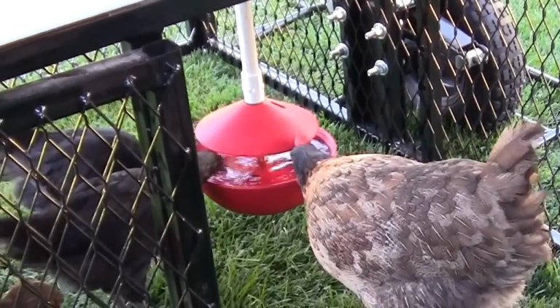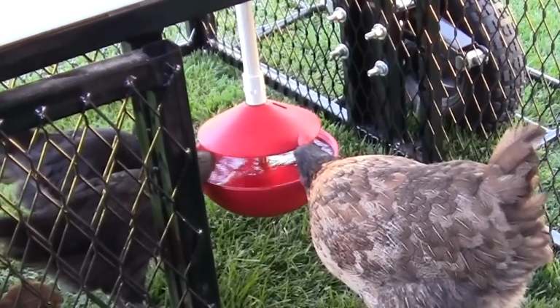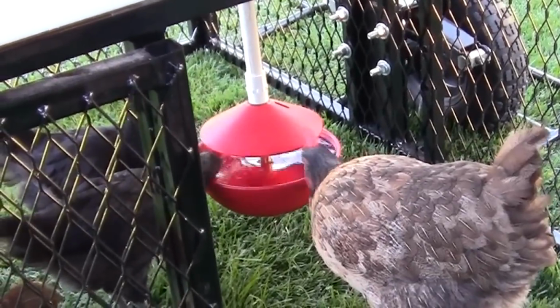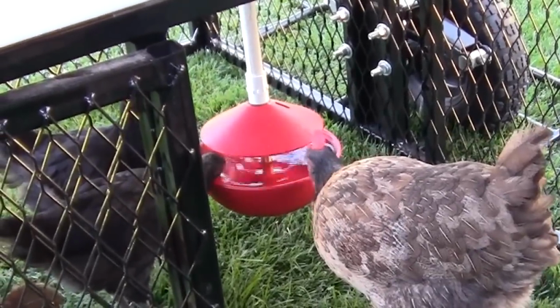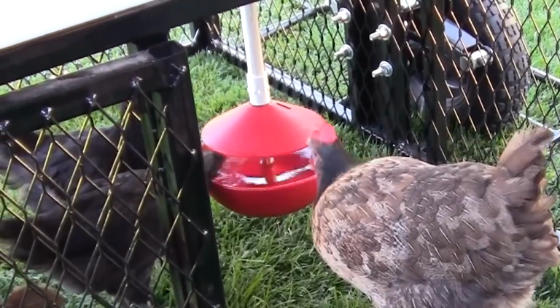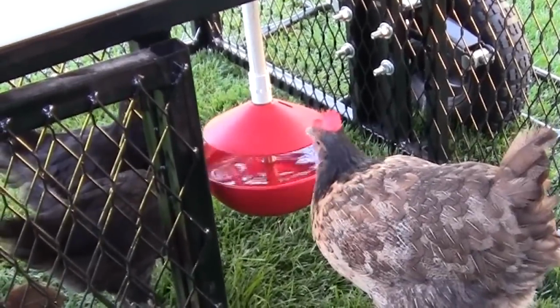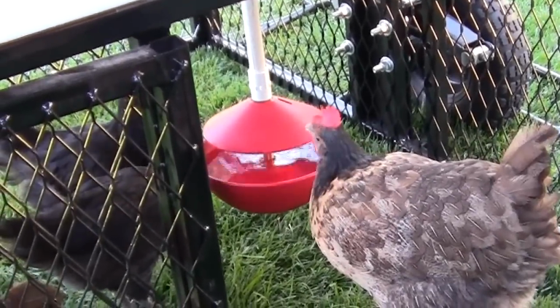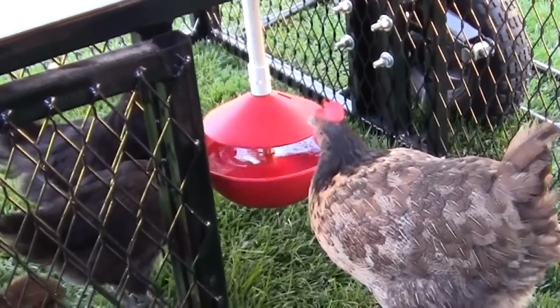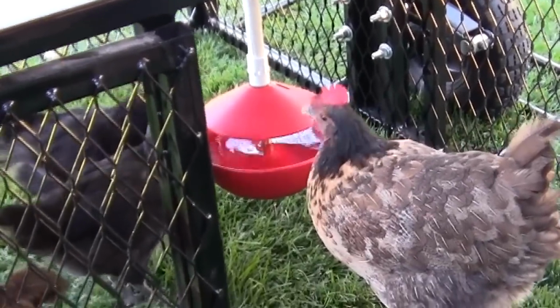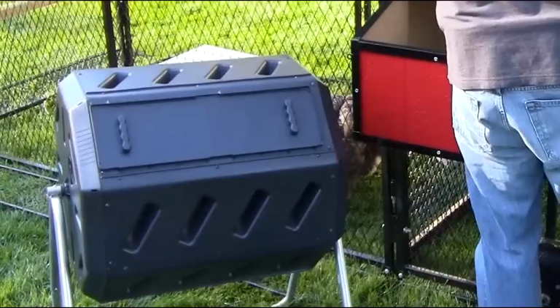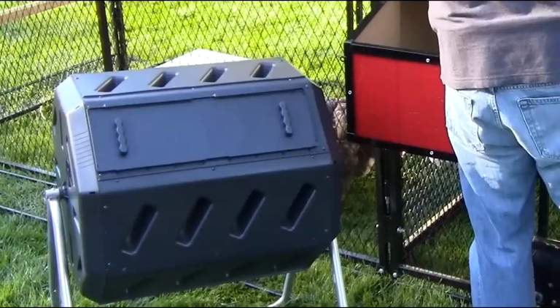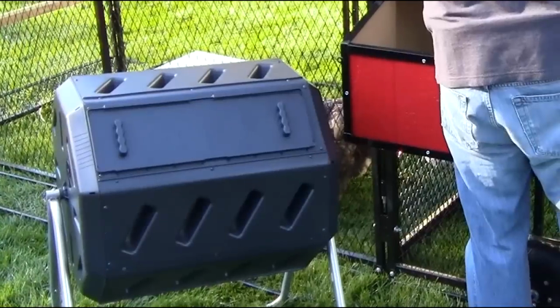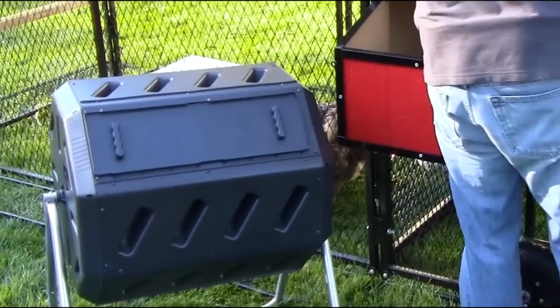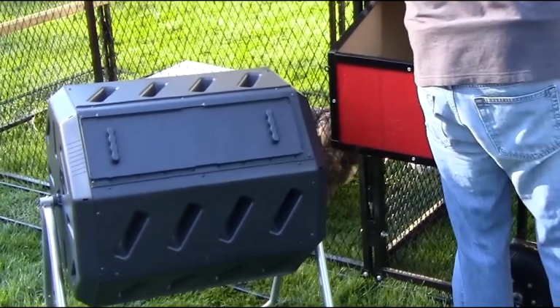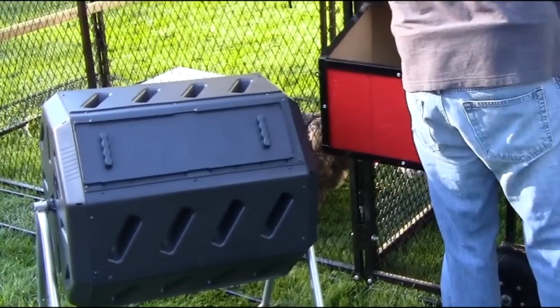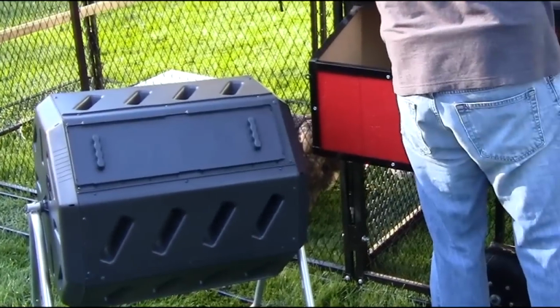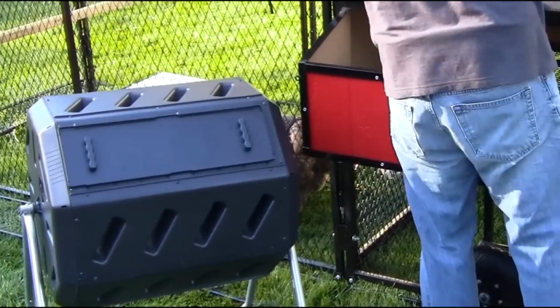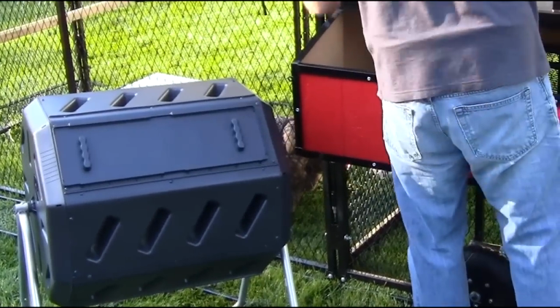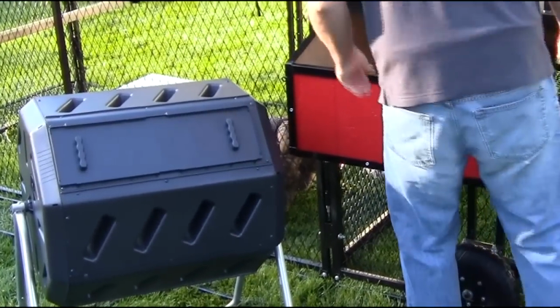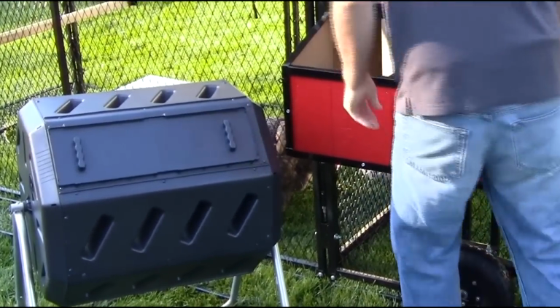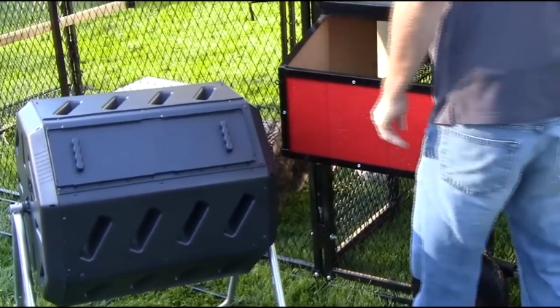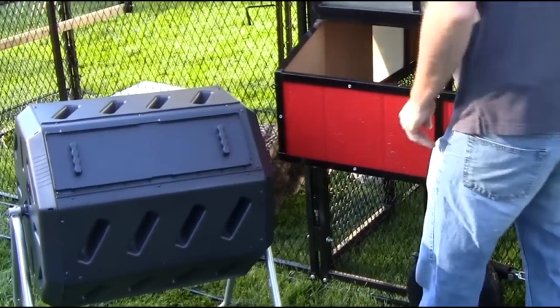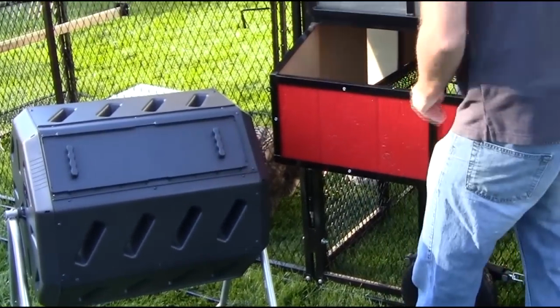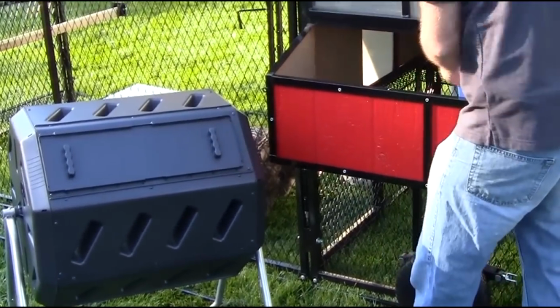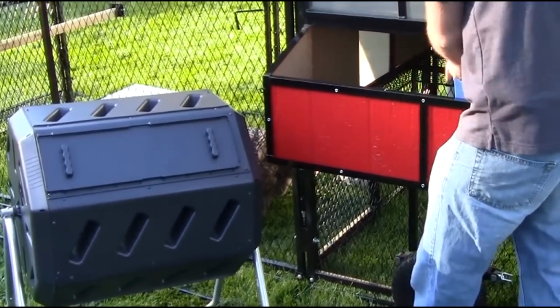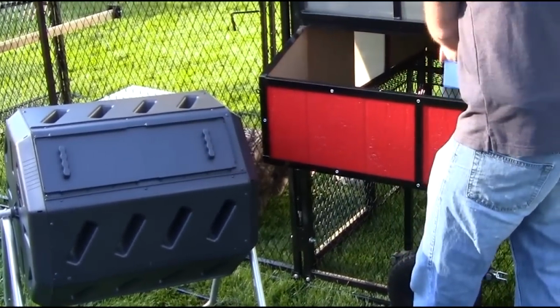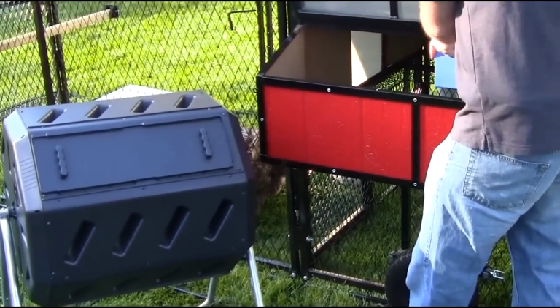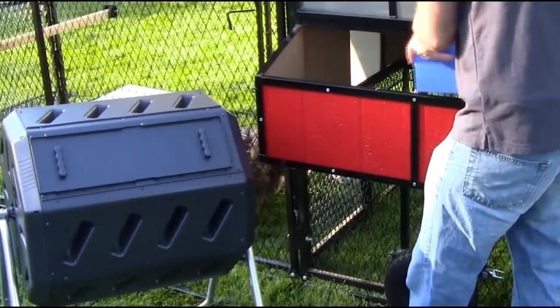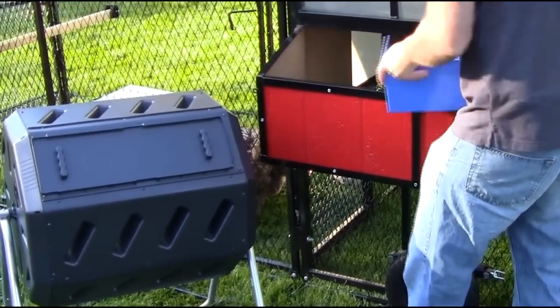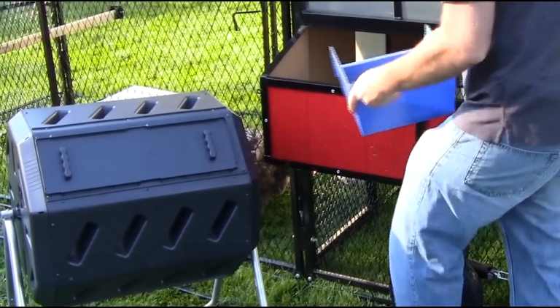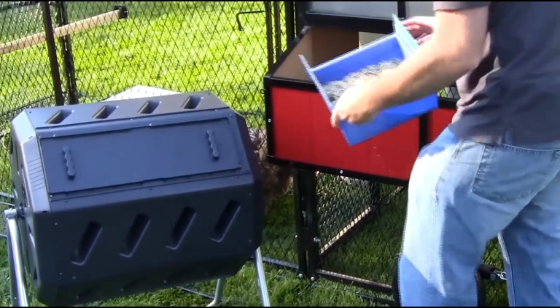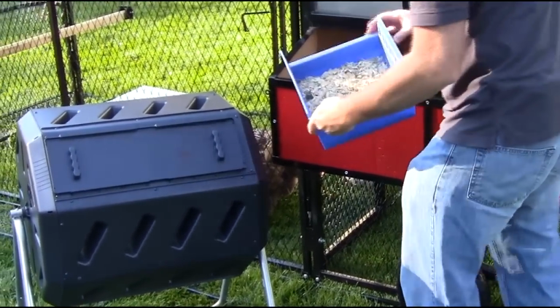Of course, you can upgrade to a 25-pound rodent-resistant feeder or the automatic water bowl with a hose supply when you check out. Ultimate Chicken Coops come standard with a two-bin compost tumbler.